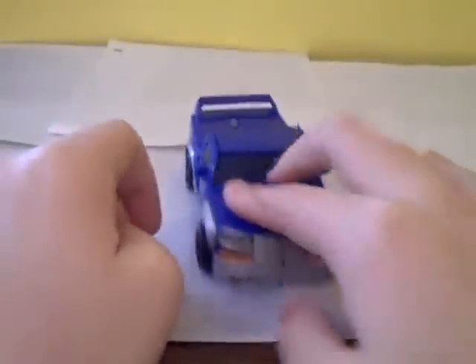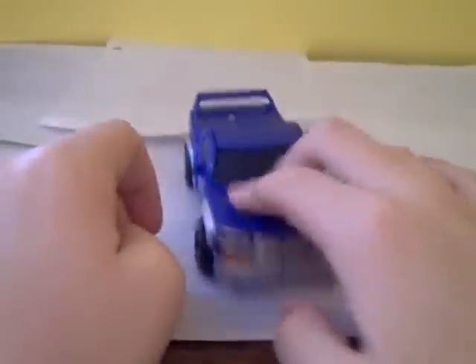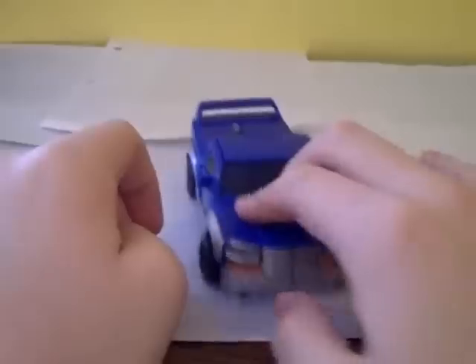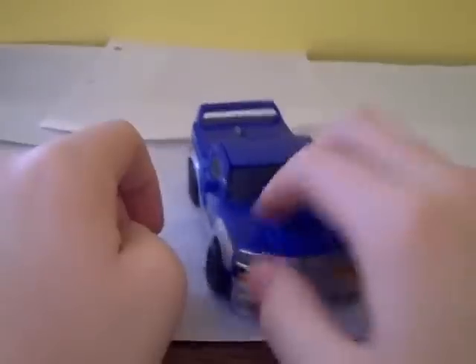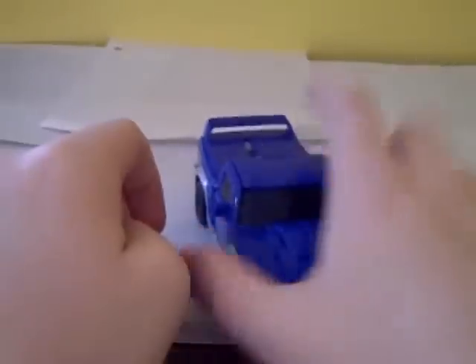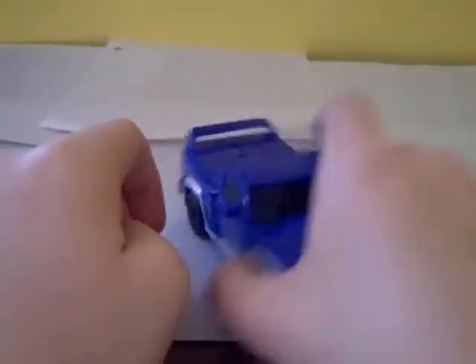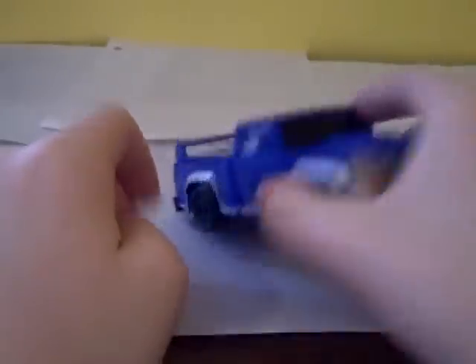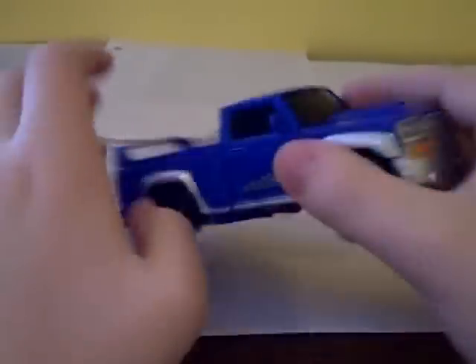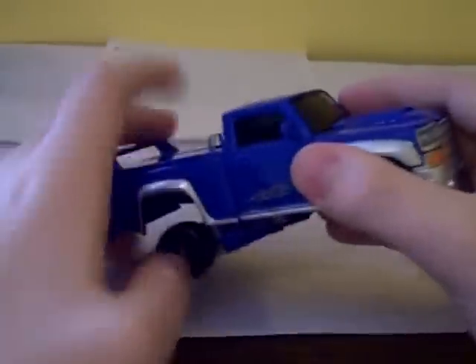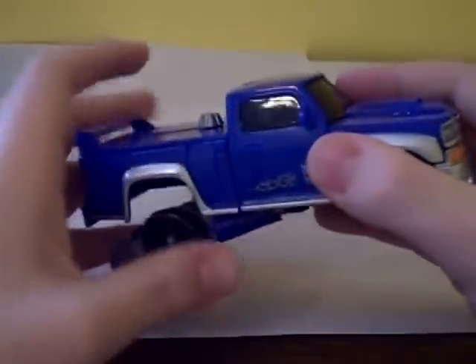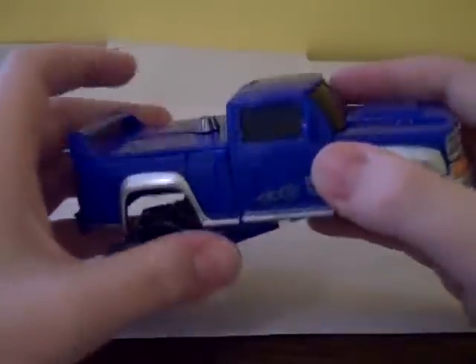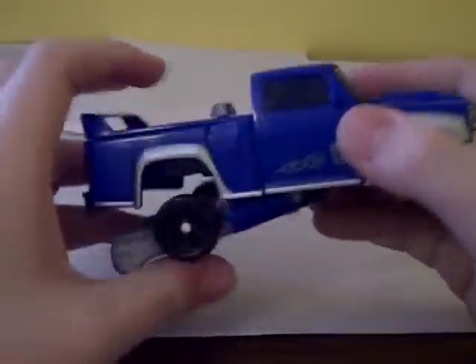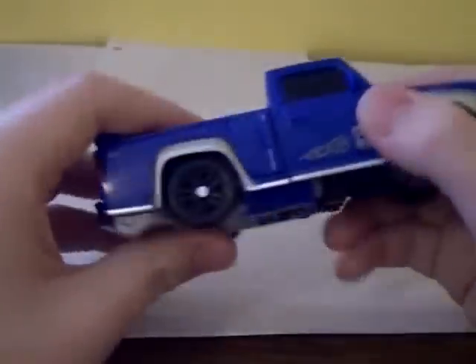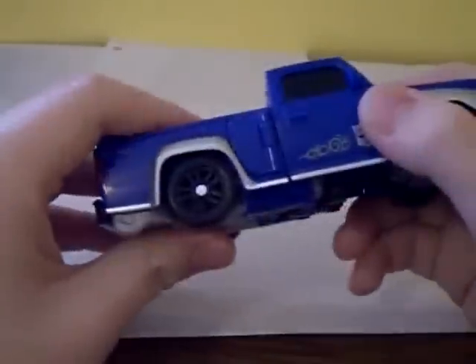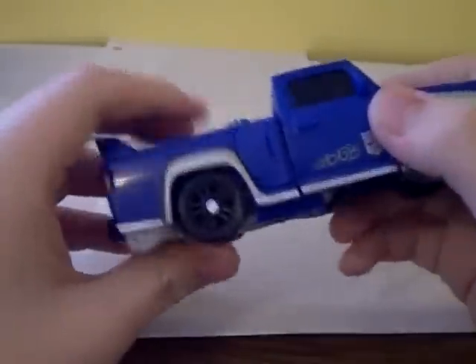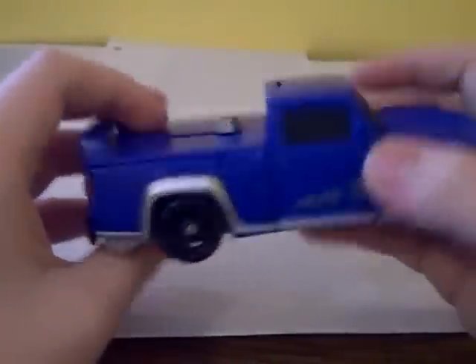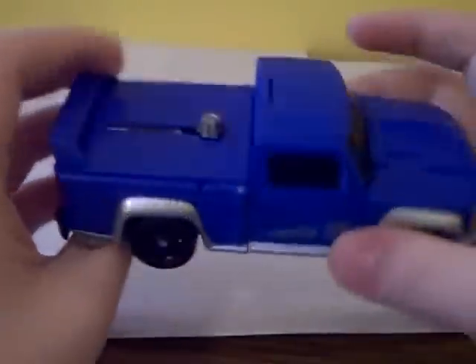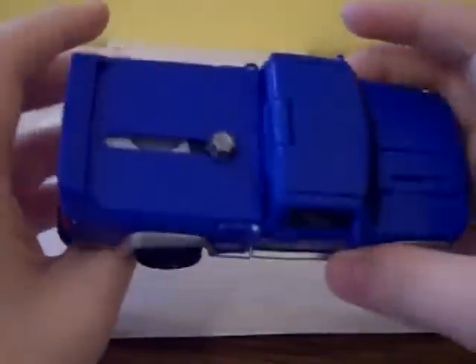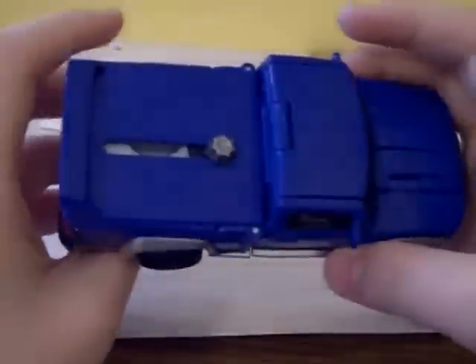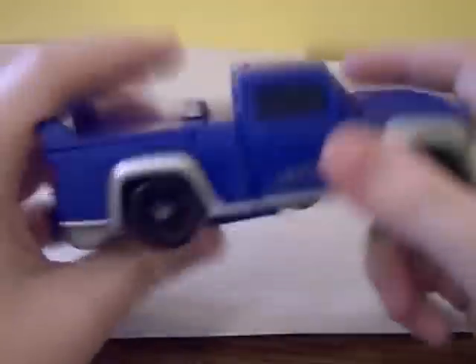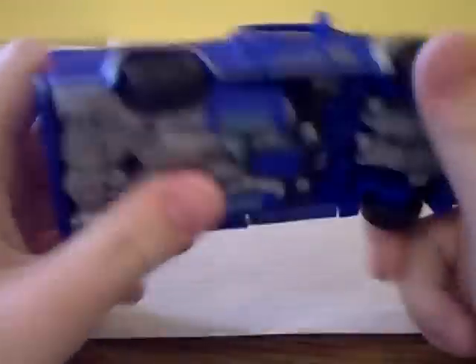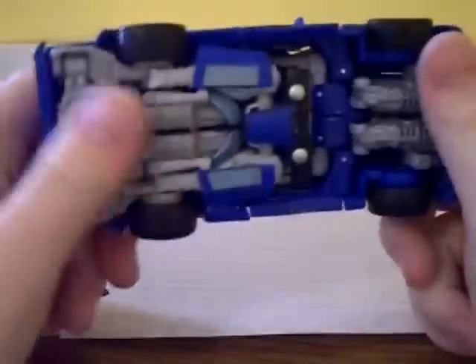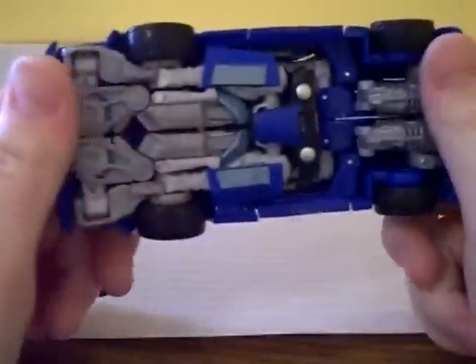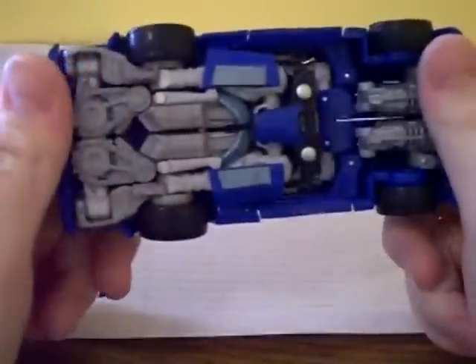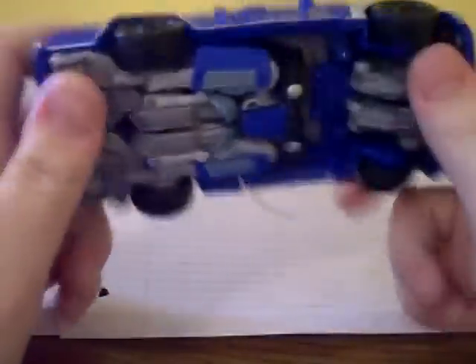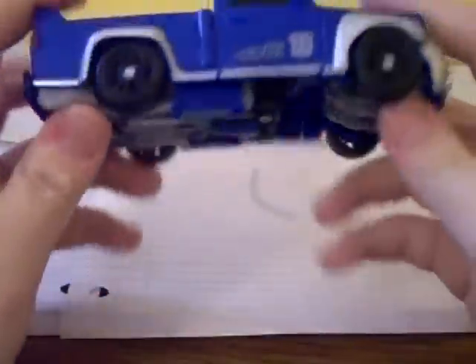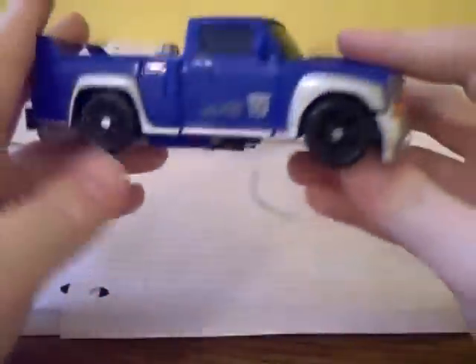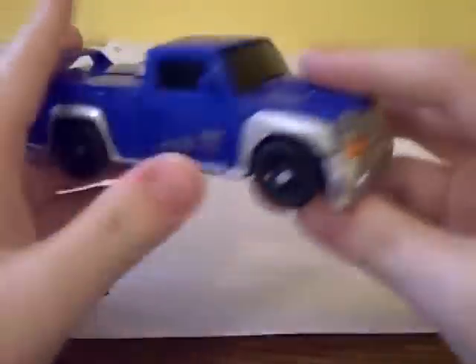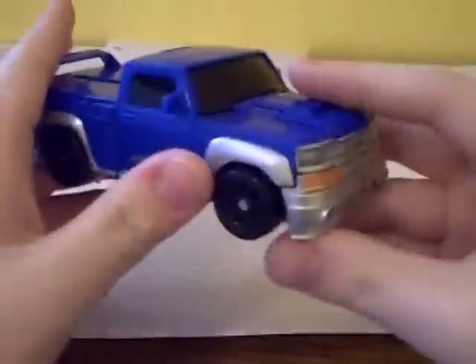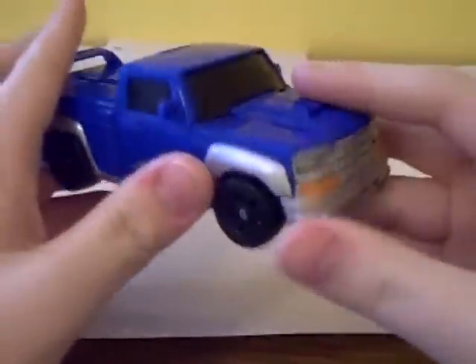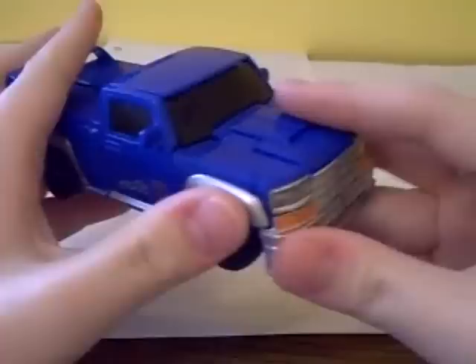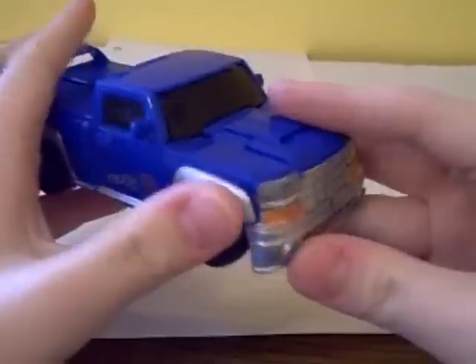It does roll pretty good in vehicle mode. He's mostly blue with a little bit of silver.